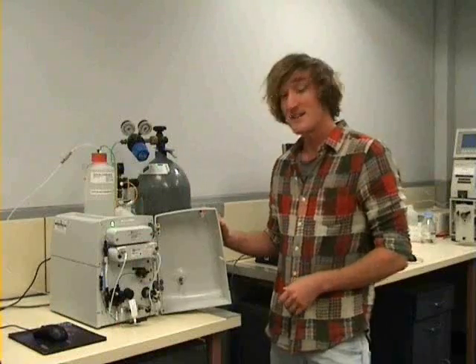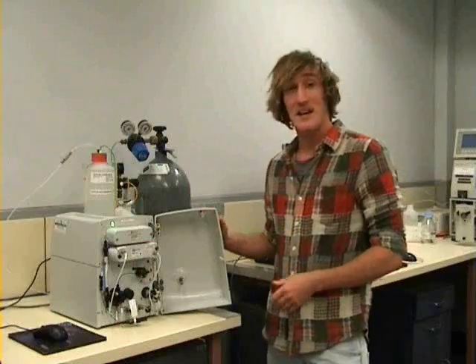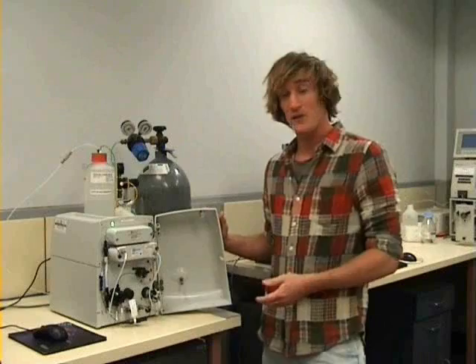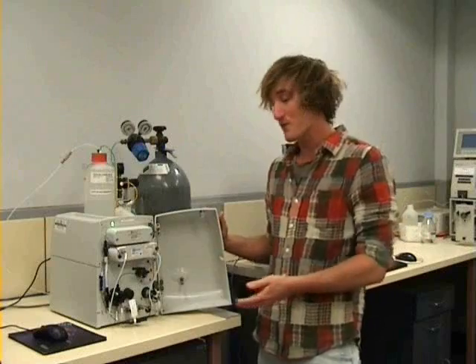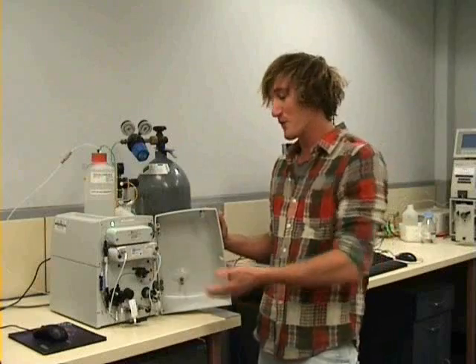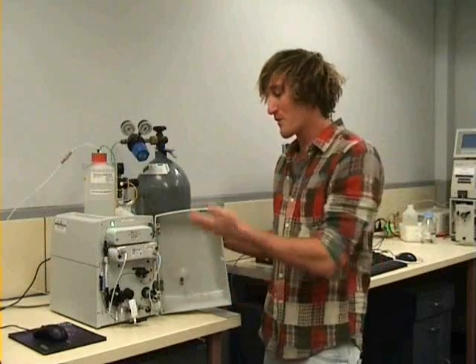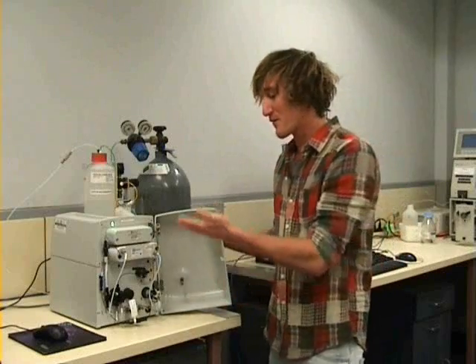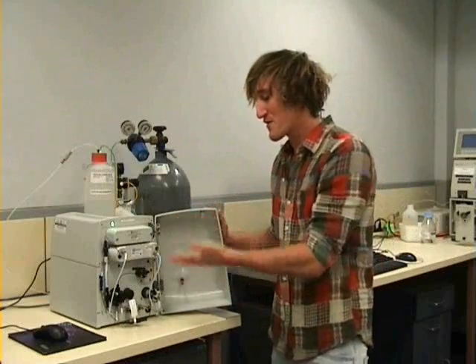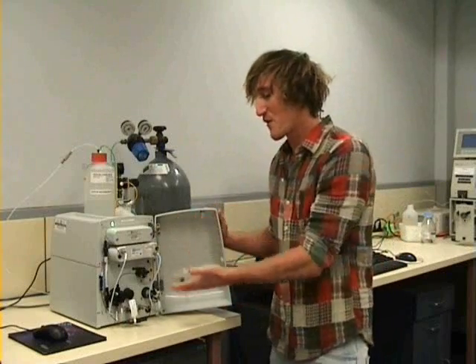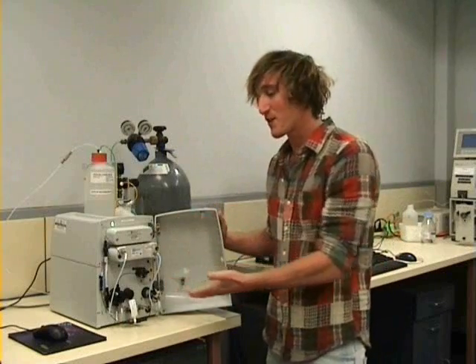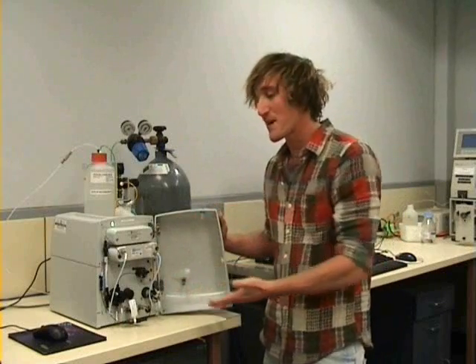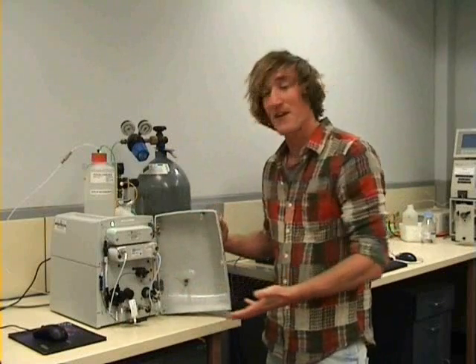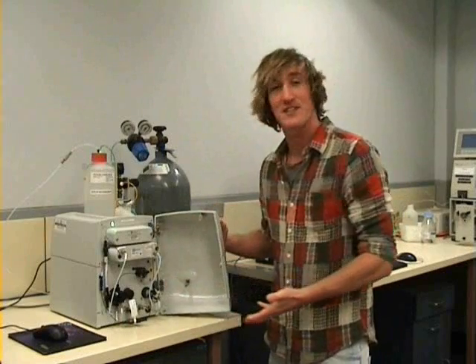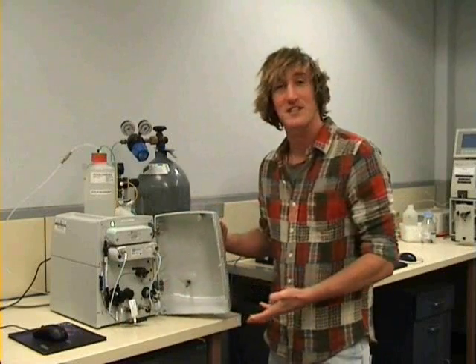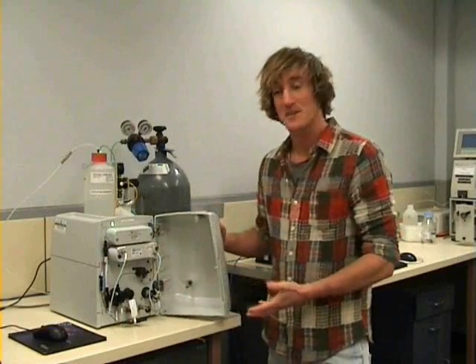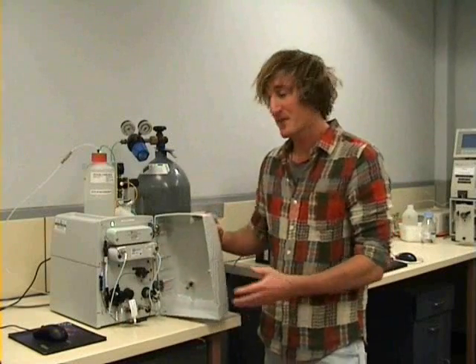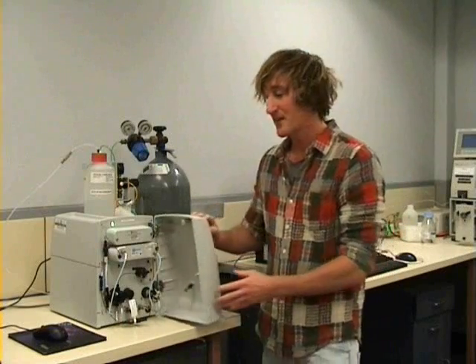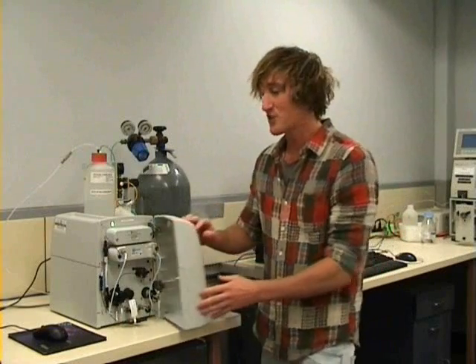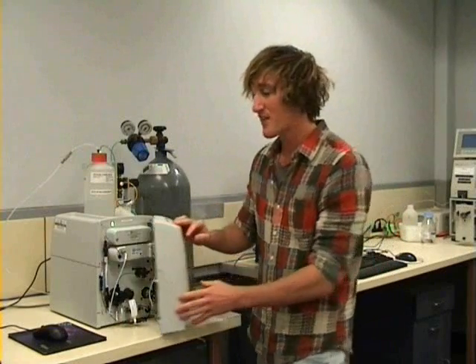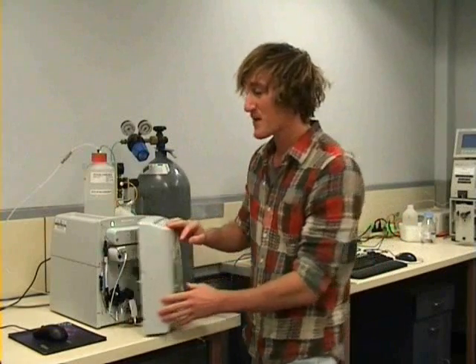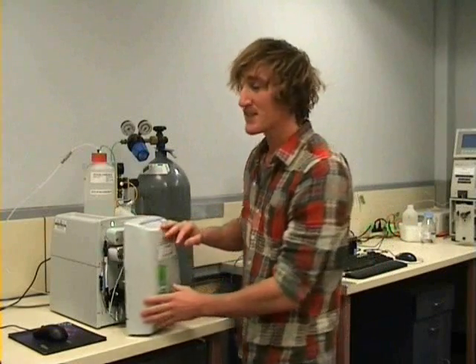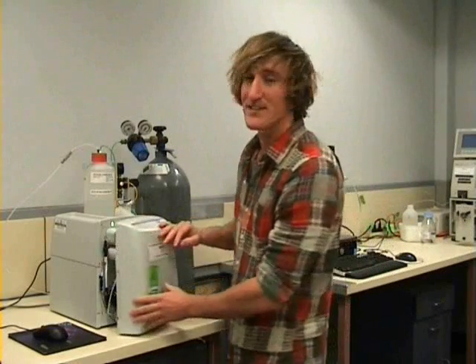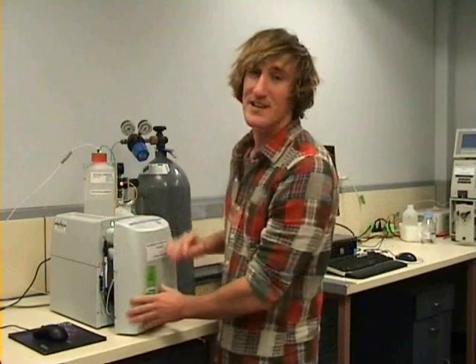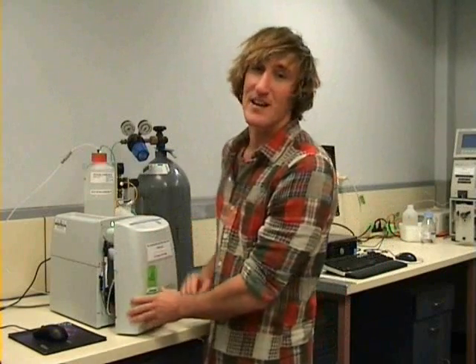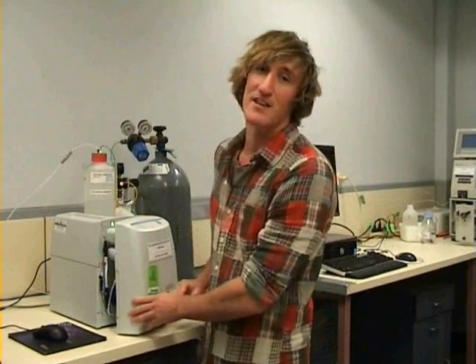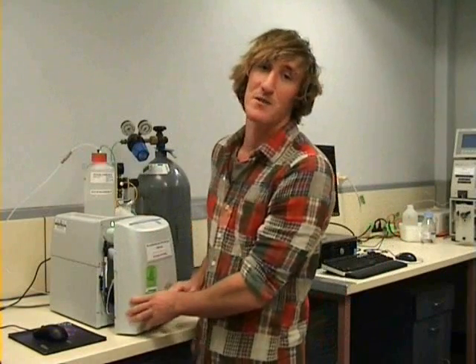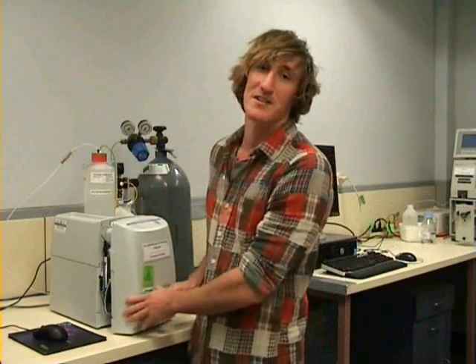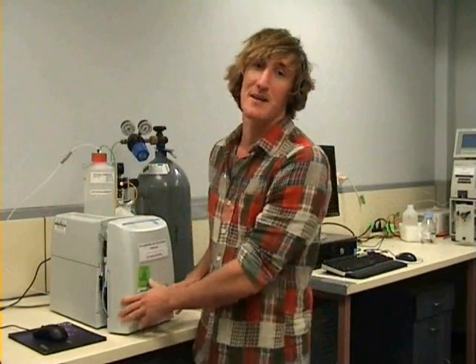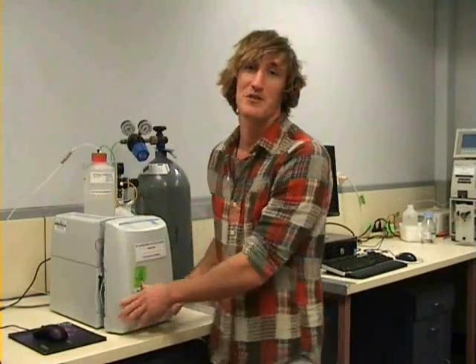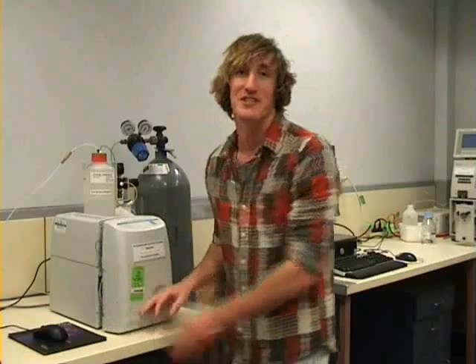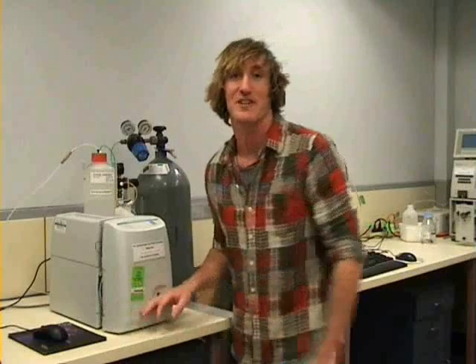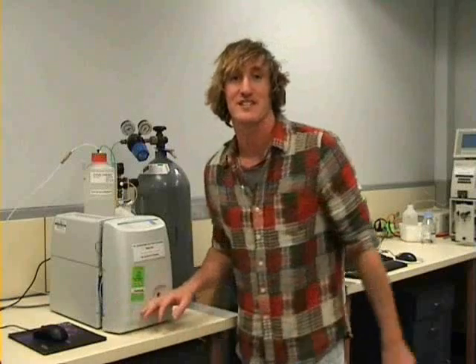So now that we've gone through a quick run-through of the ion chromatographic system, you should have a basic understanding of how this works in a laboratory situation.